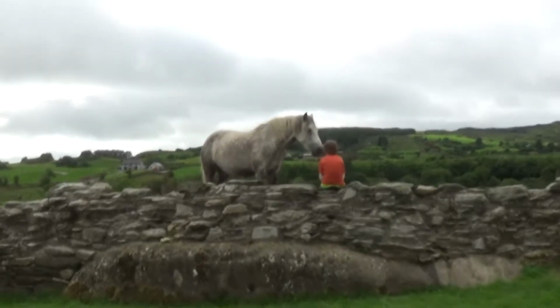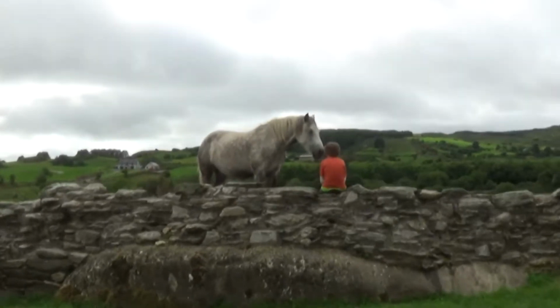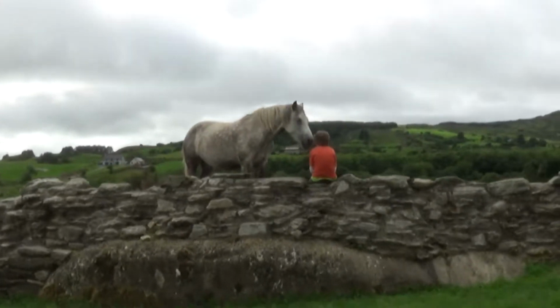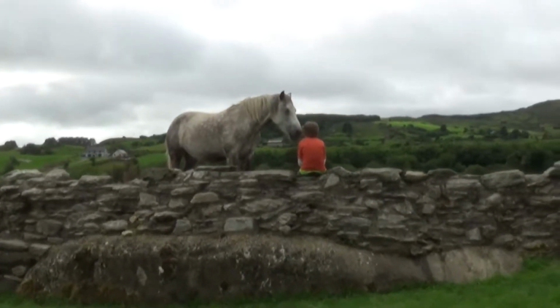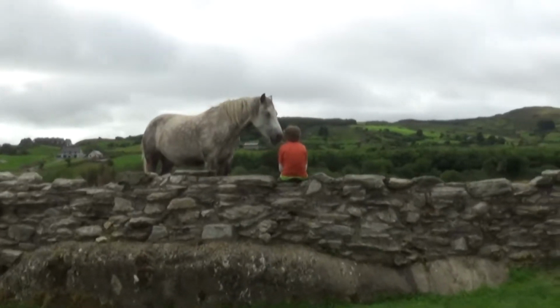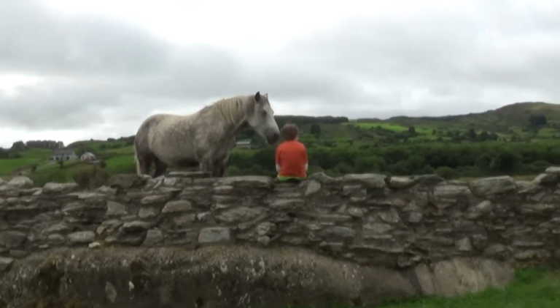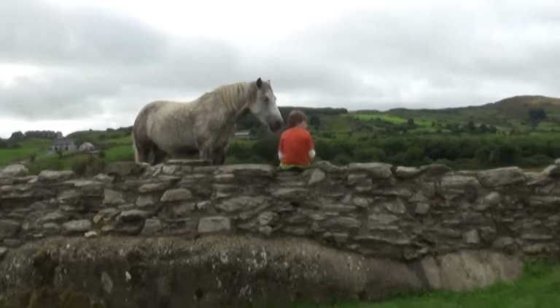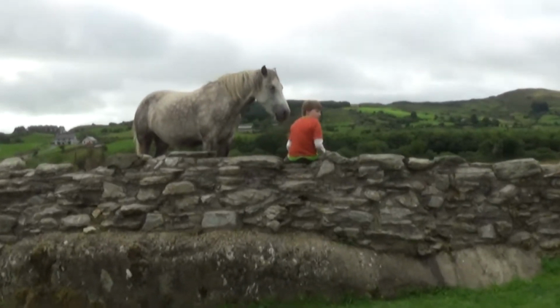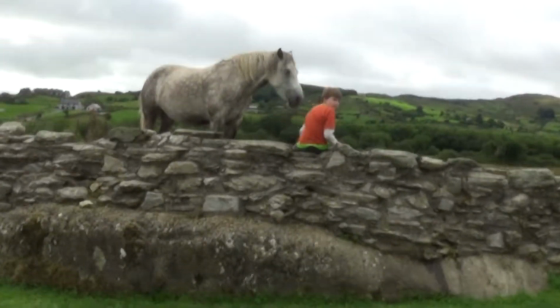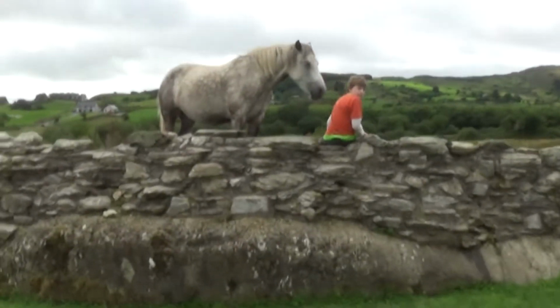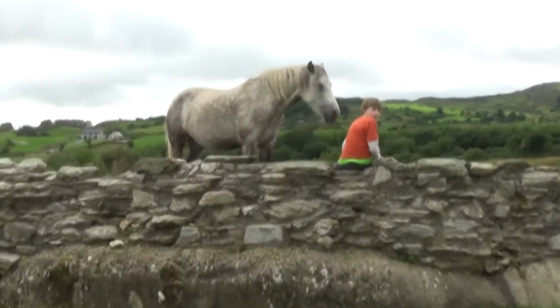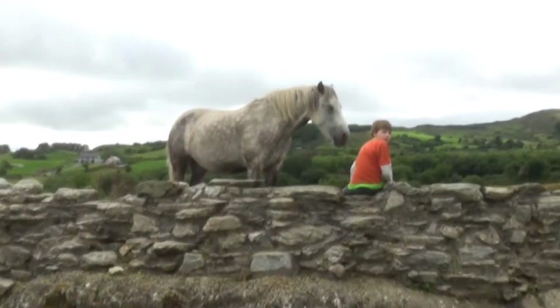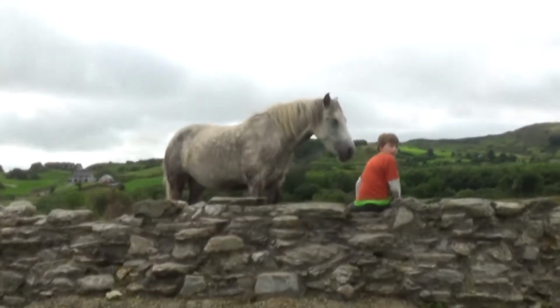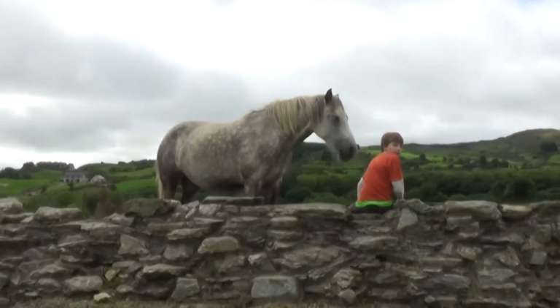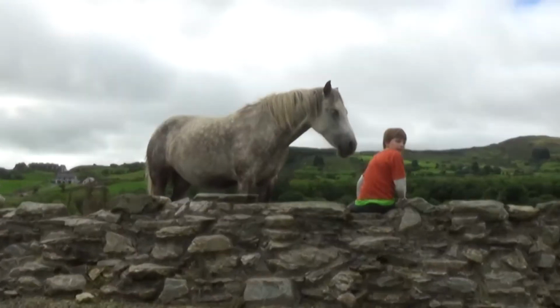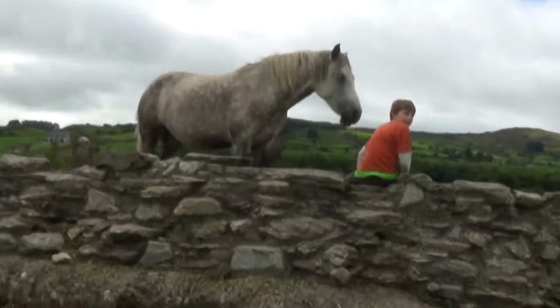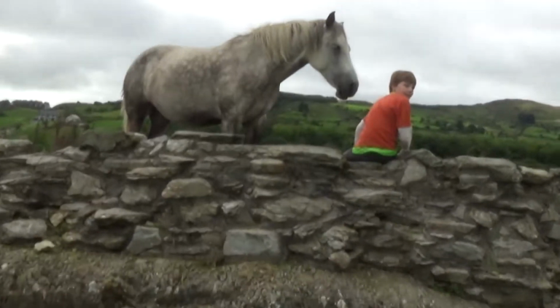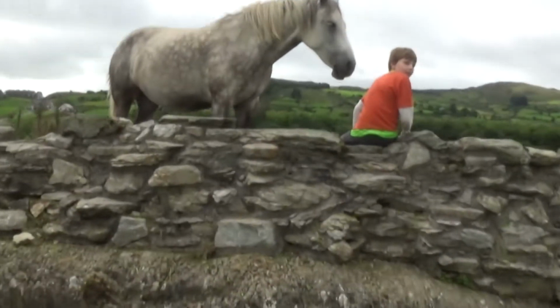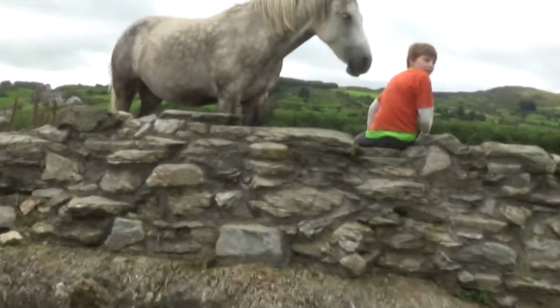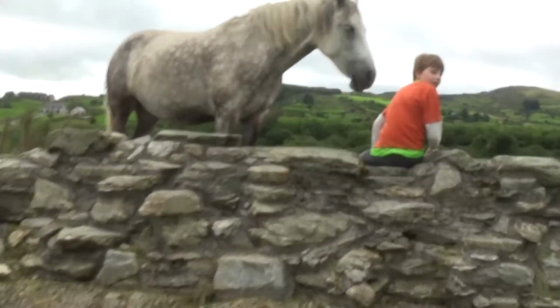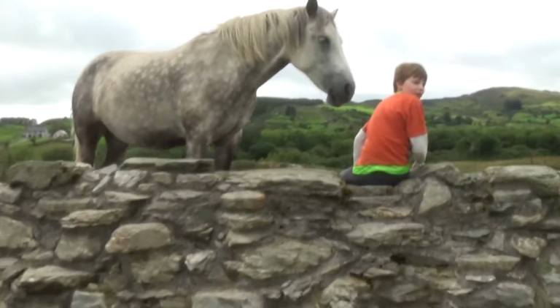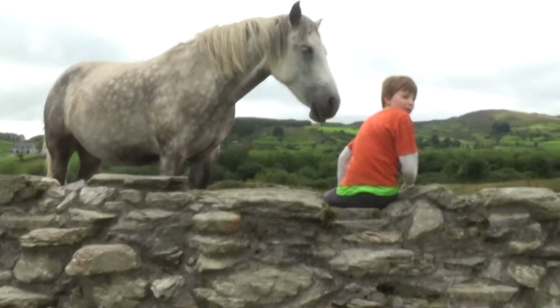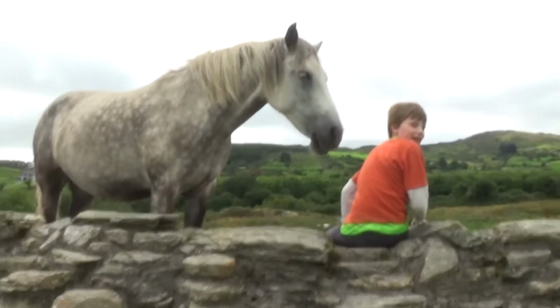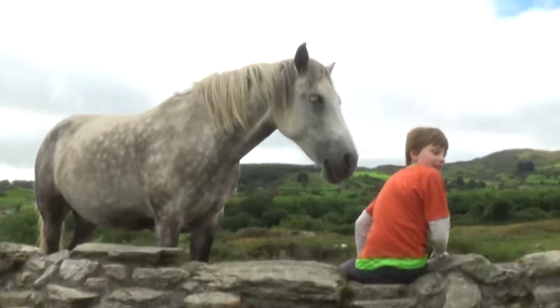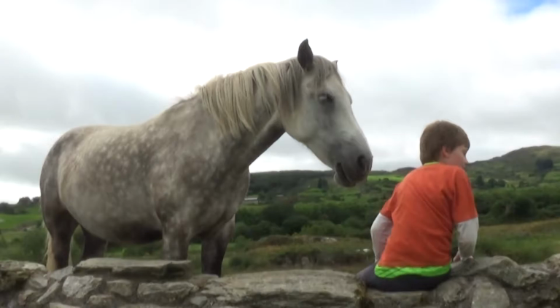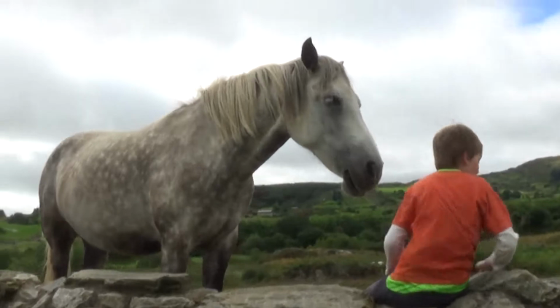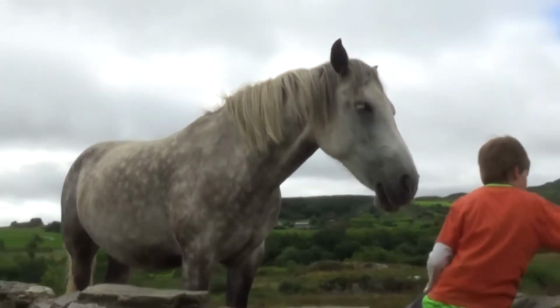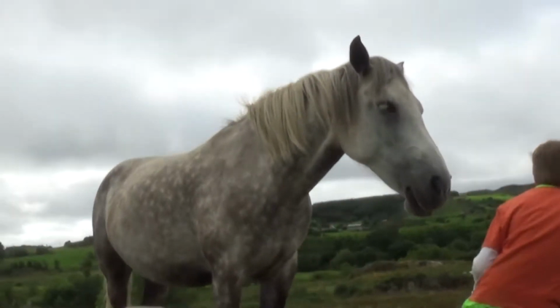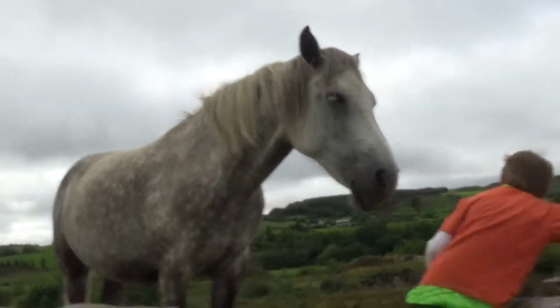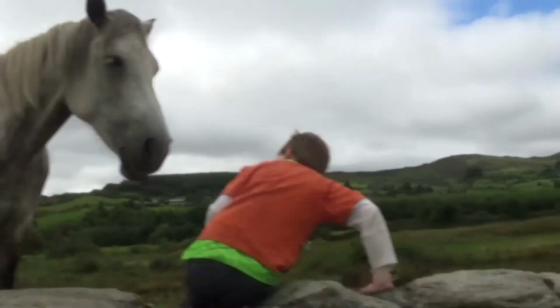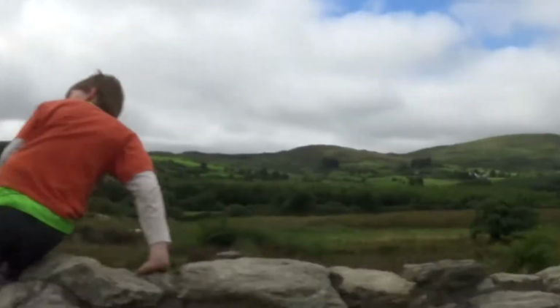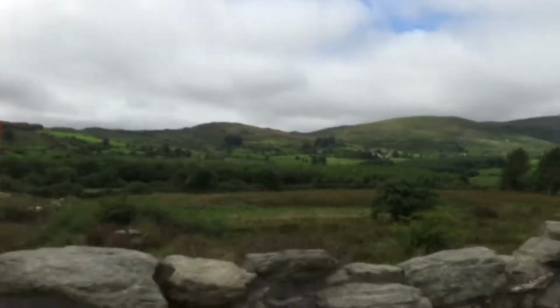We made friends with this horse, didn't we? Daydreaming. Very good.